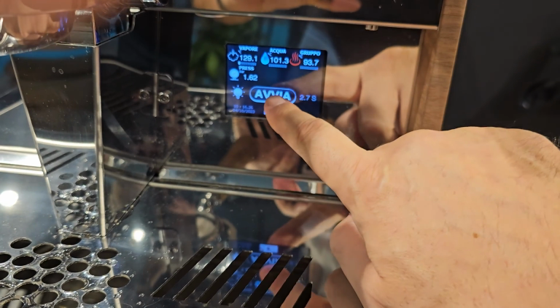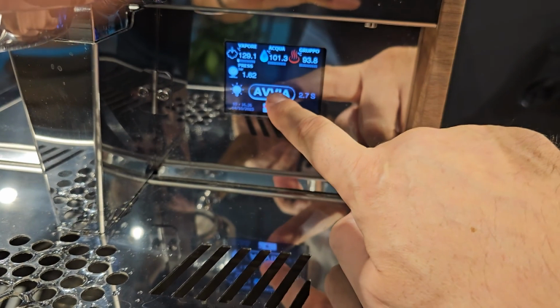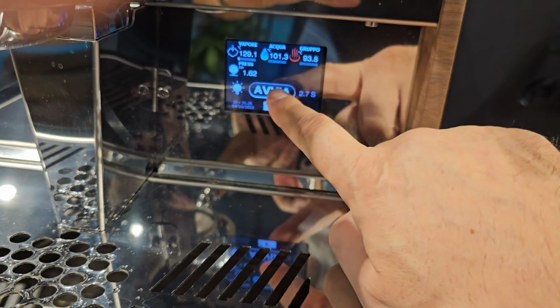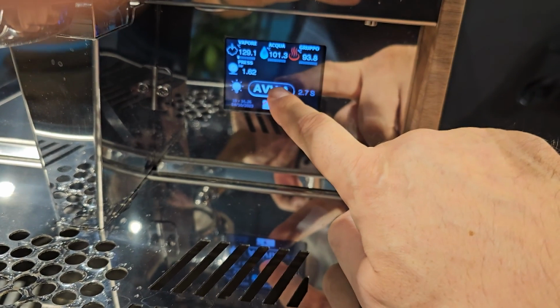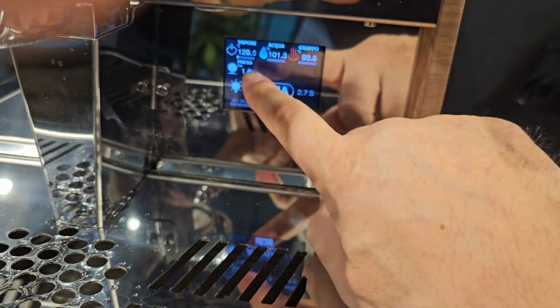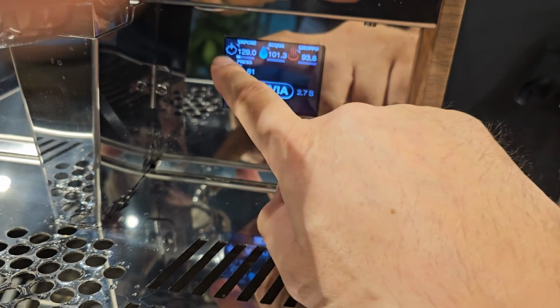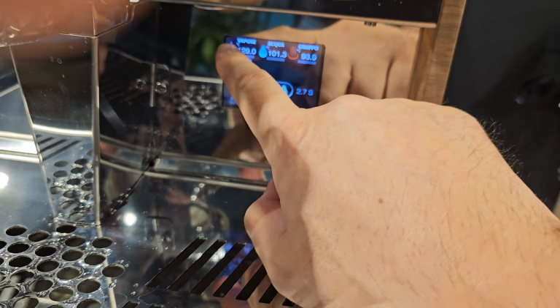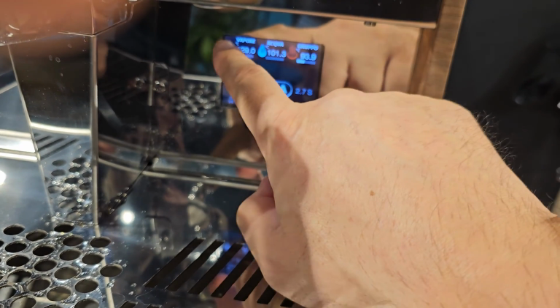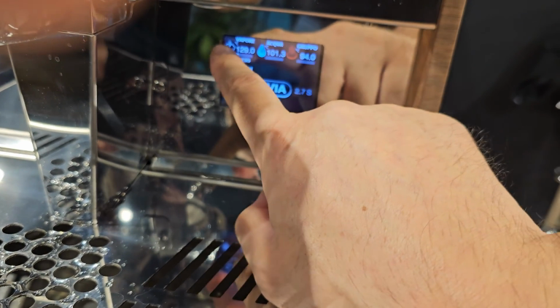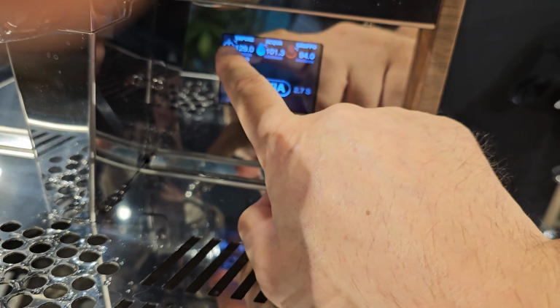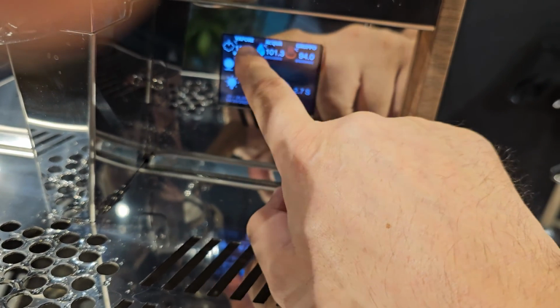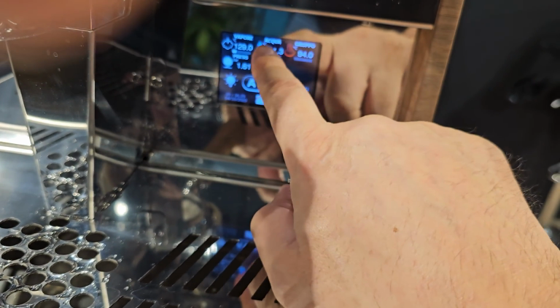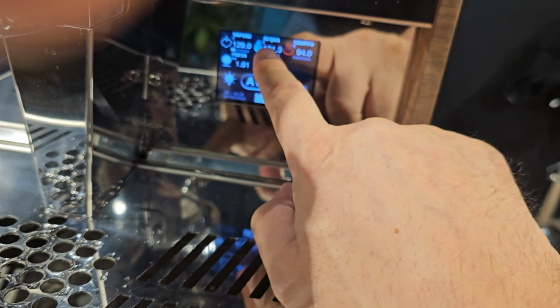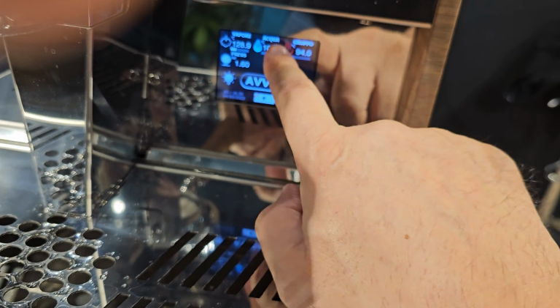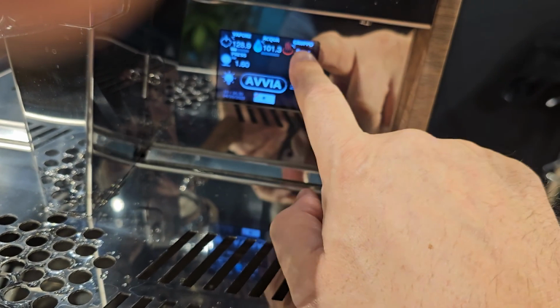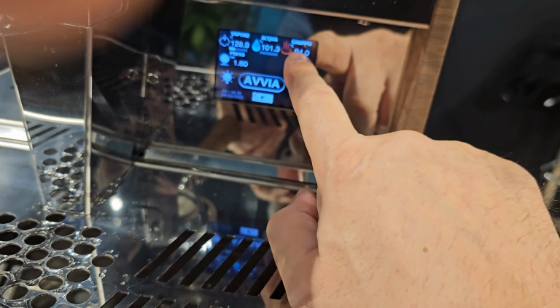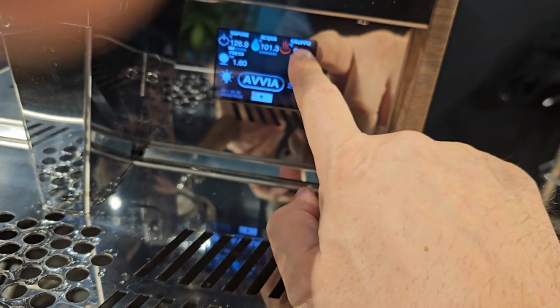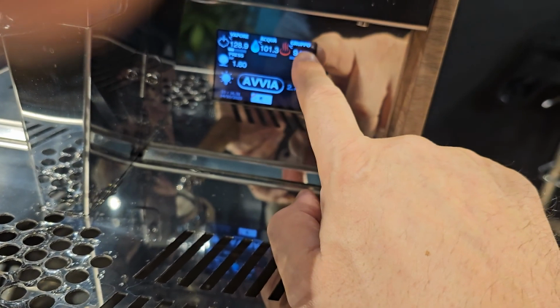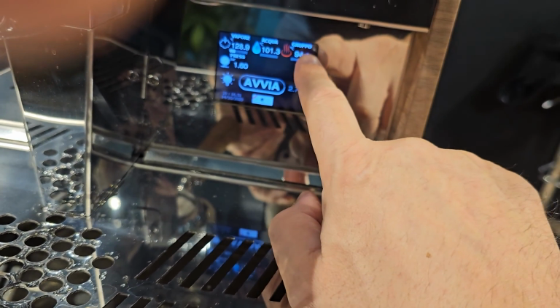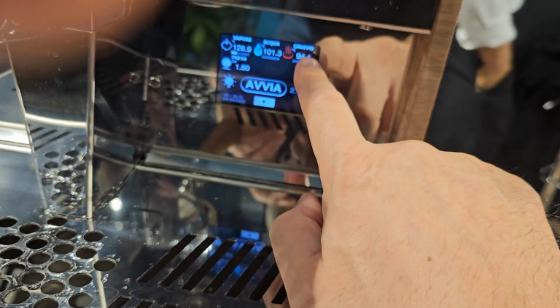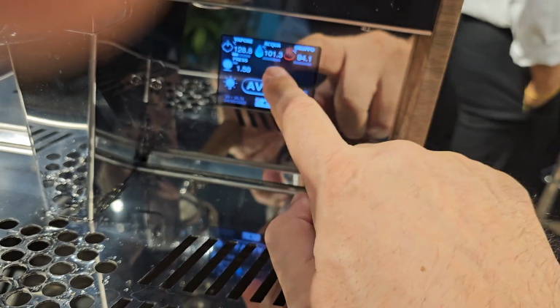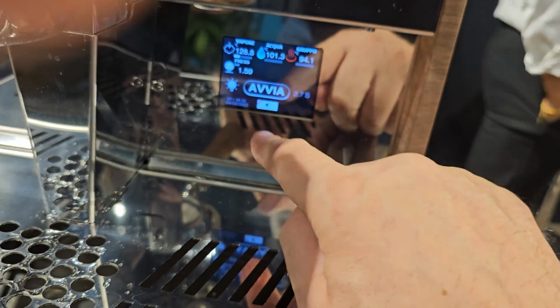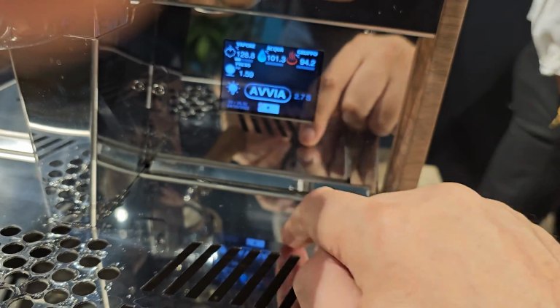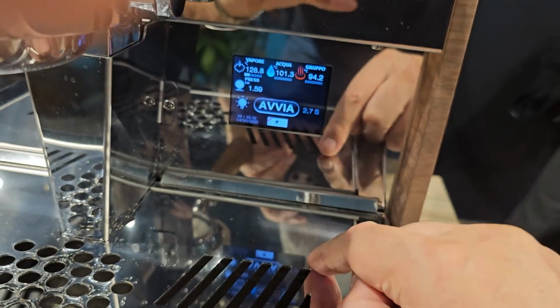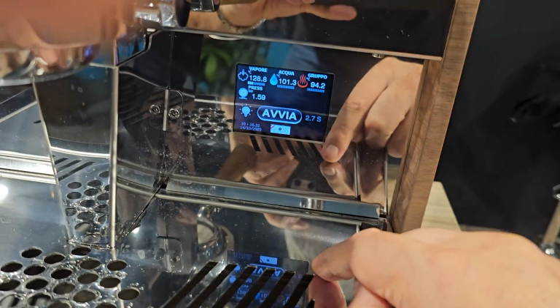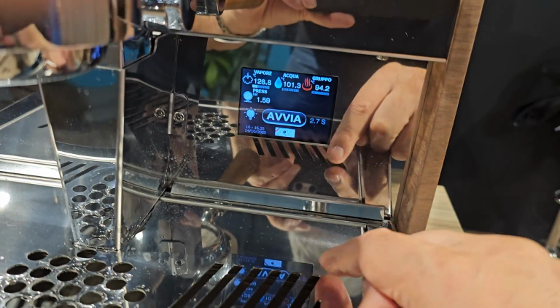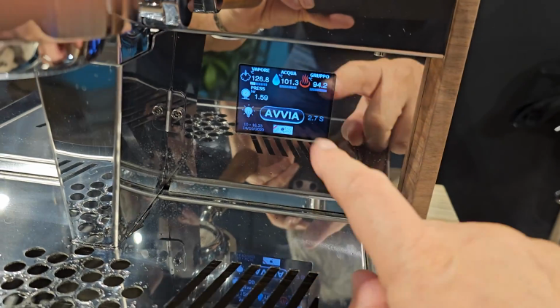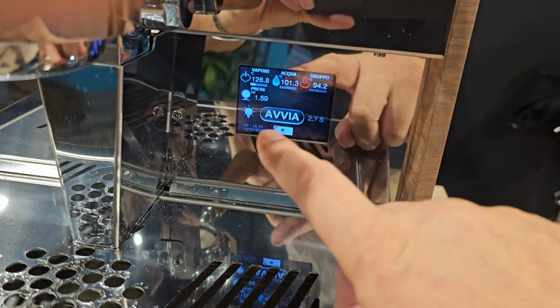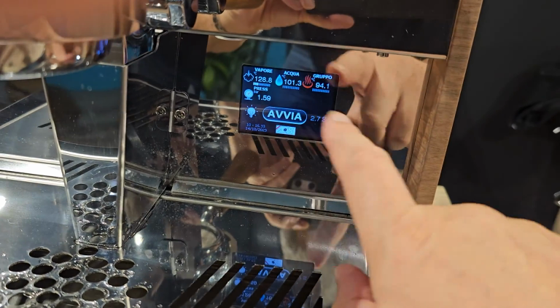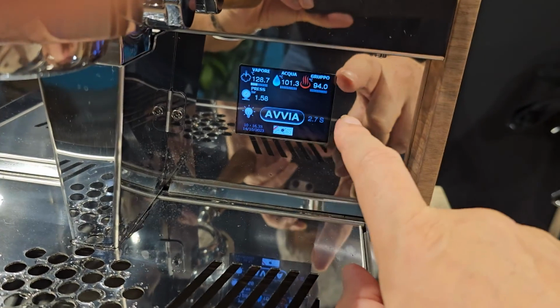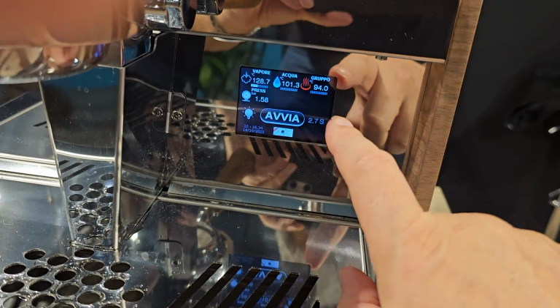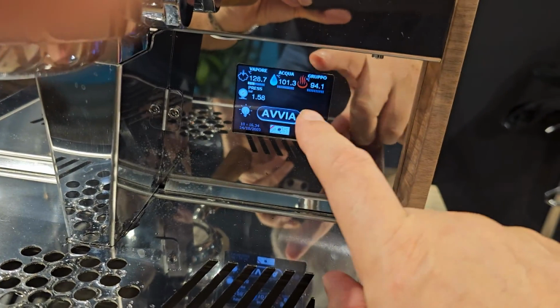You start the shot with that. Steam, water, and group temperature — all three controlled by PID.